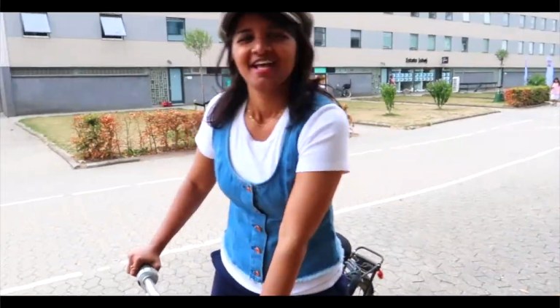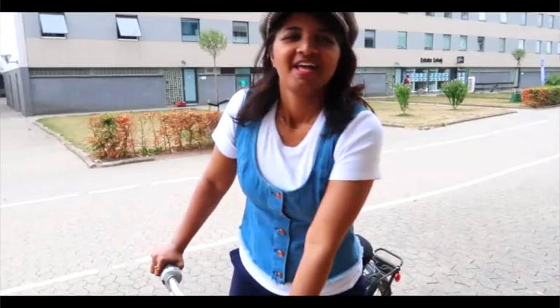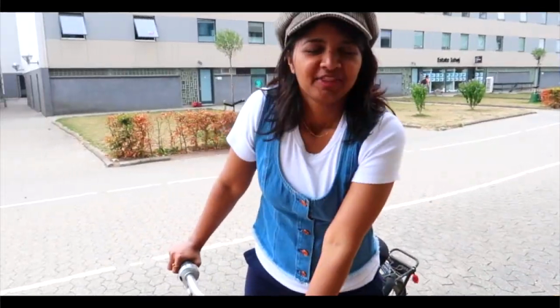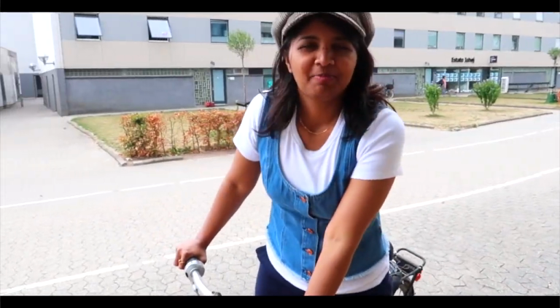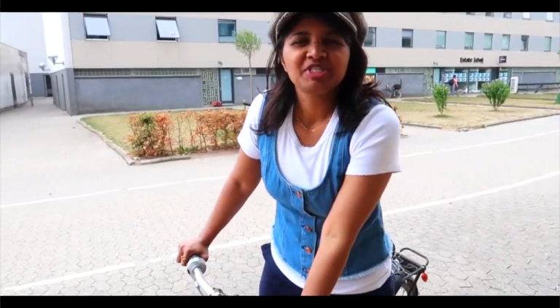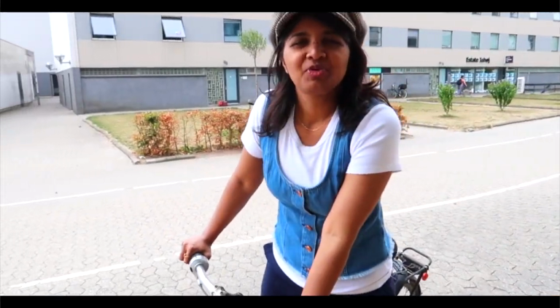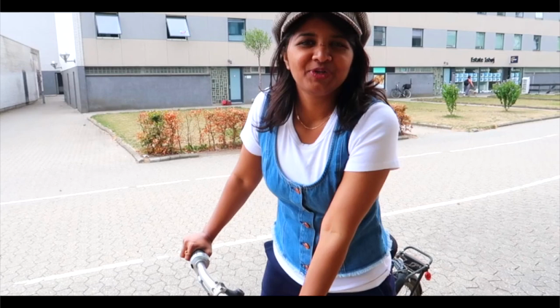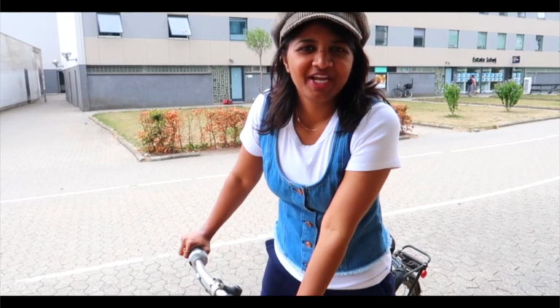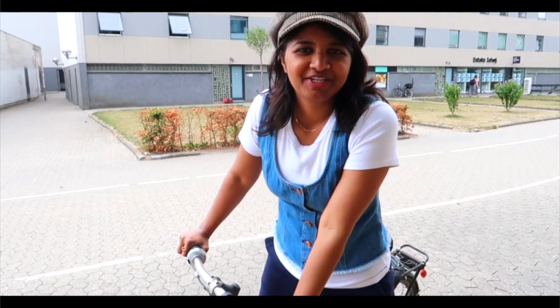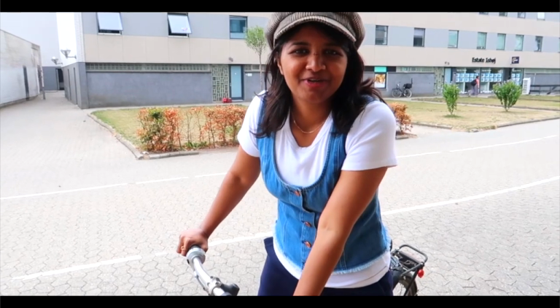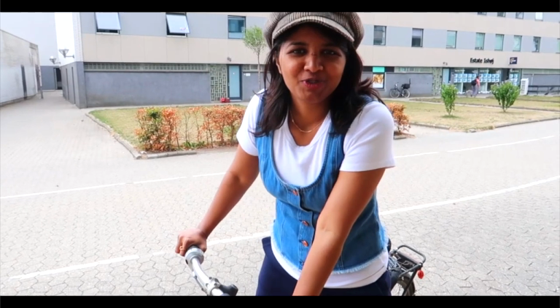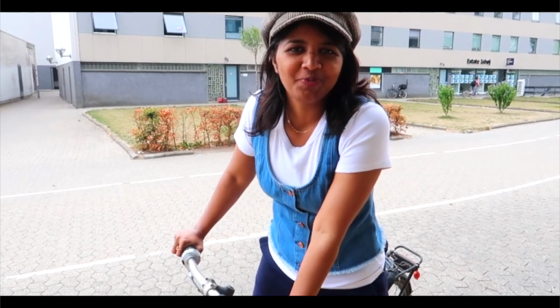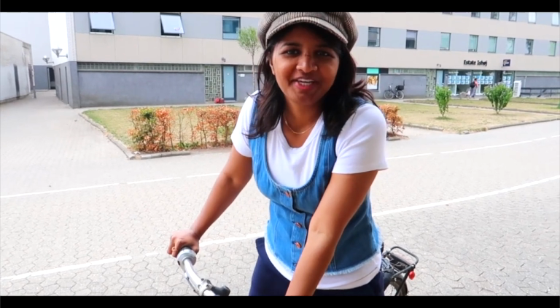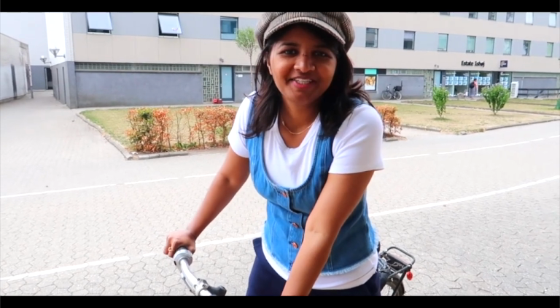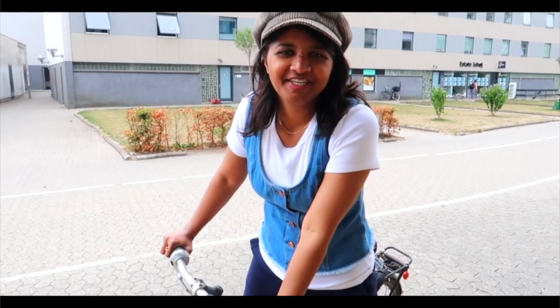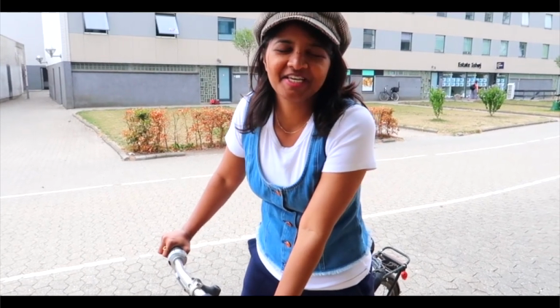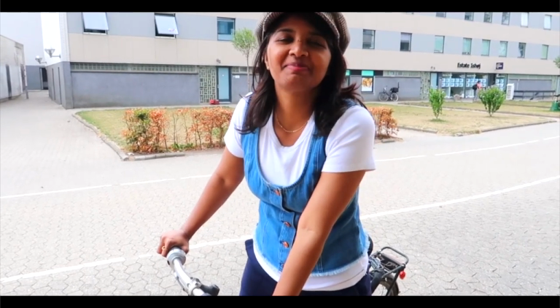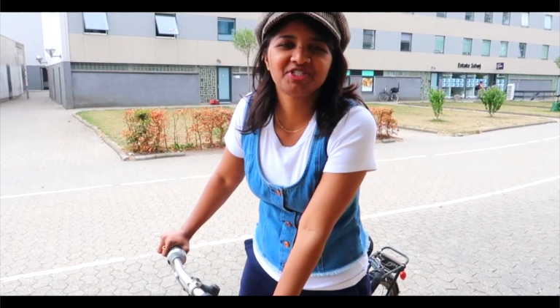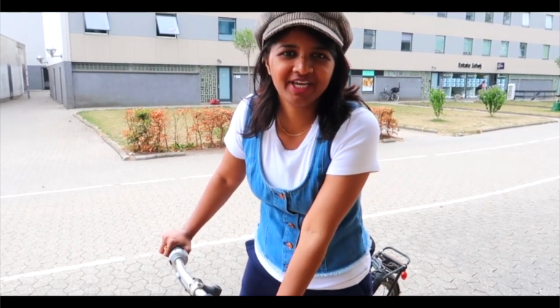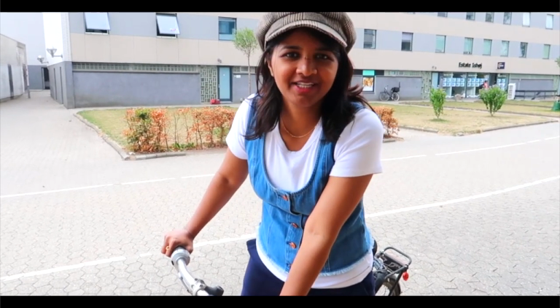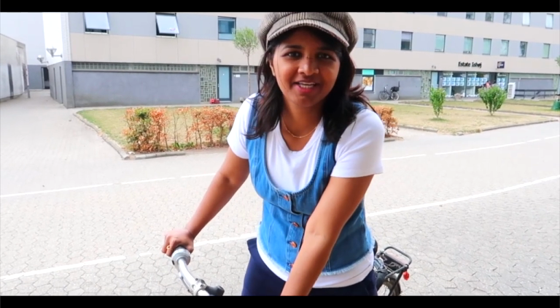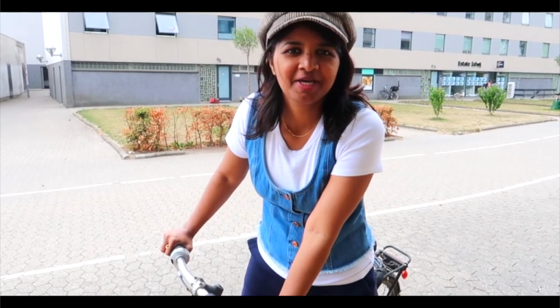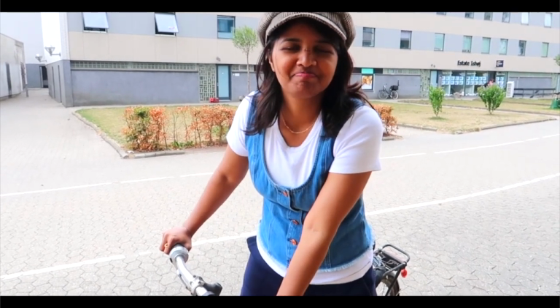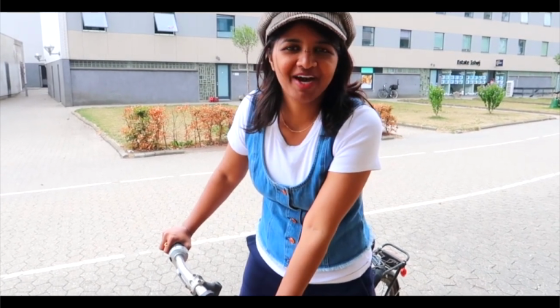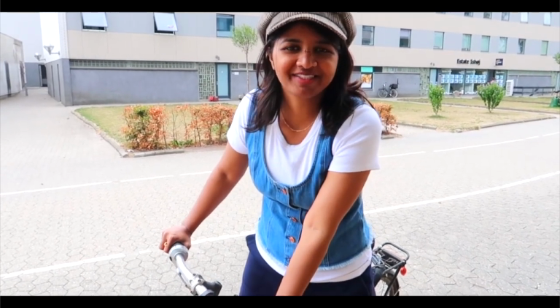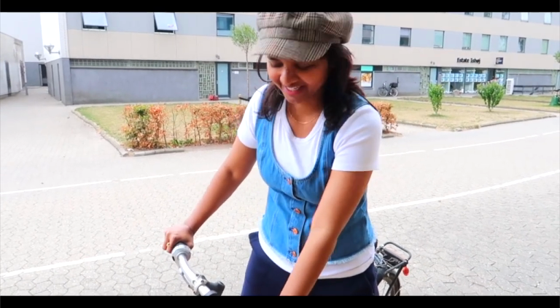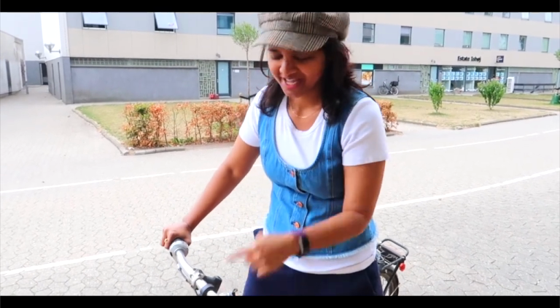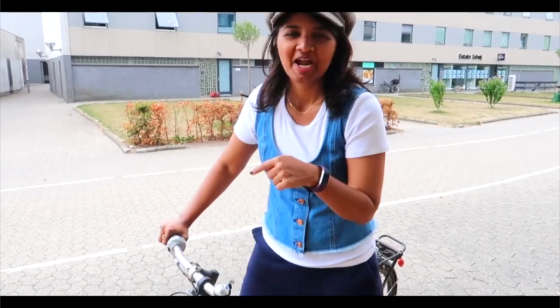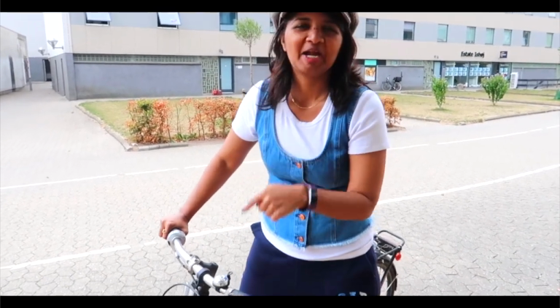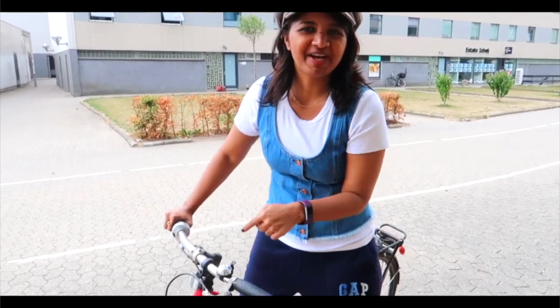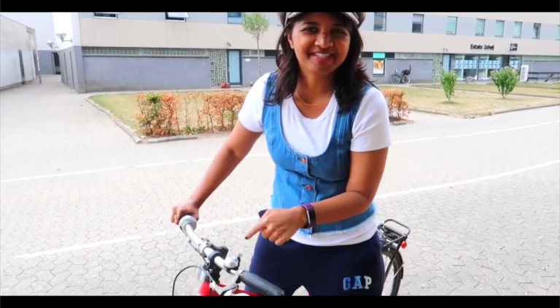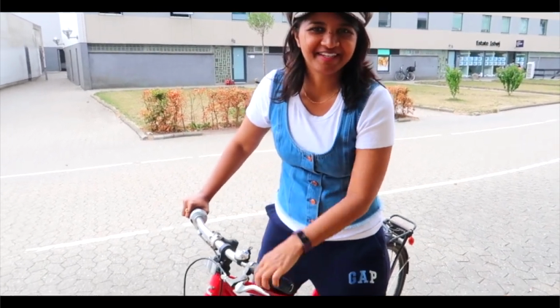The best way to get around Copenhagen is by train, bus, and bicycle.